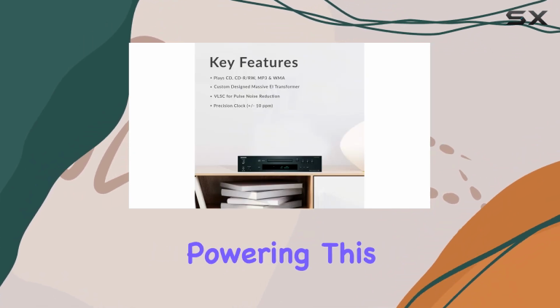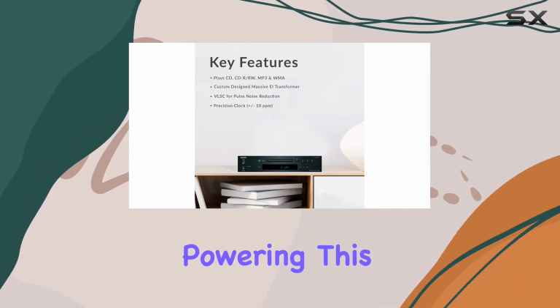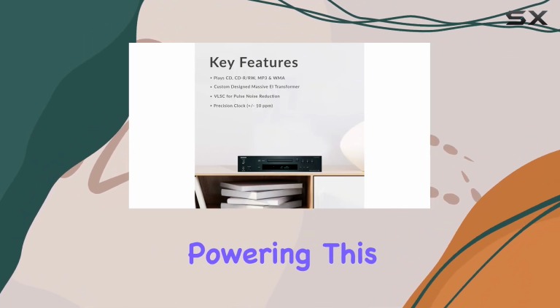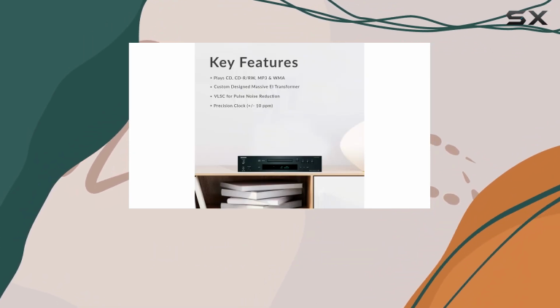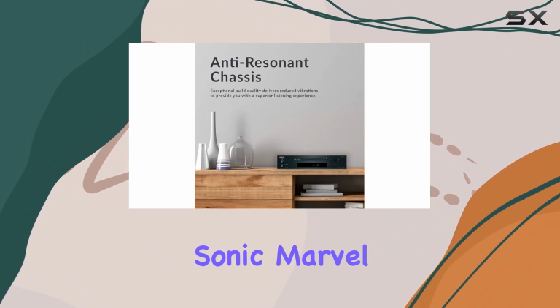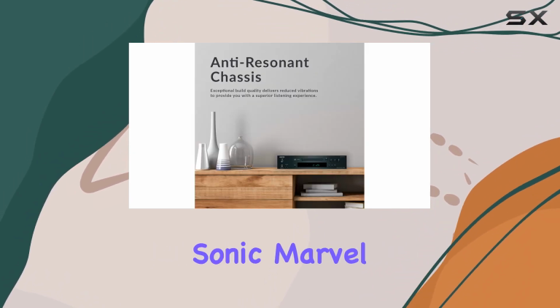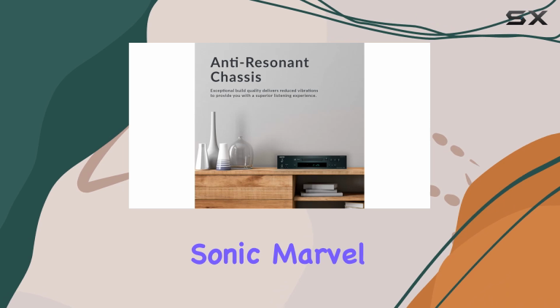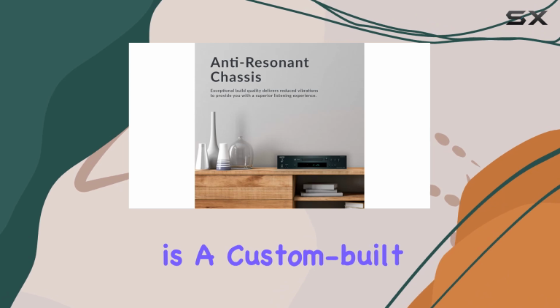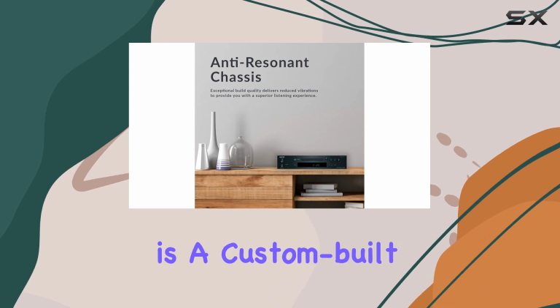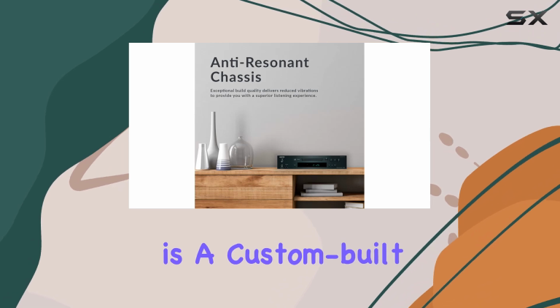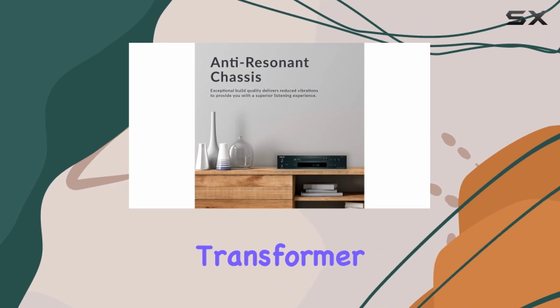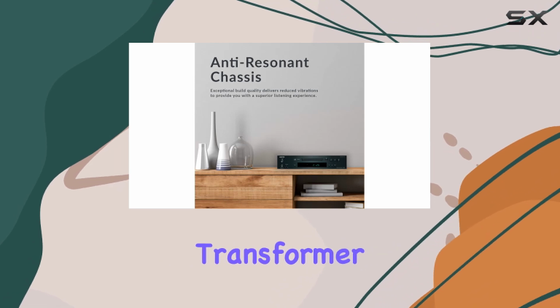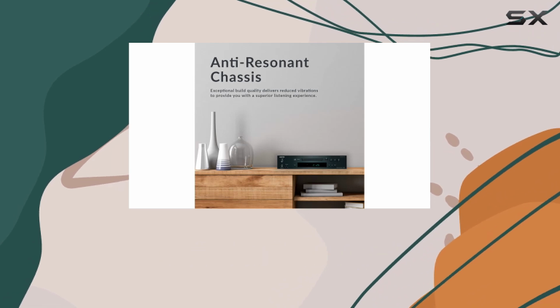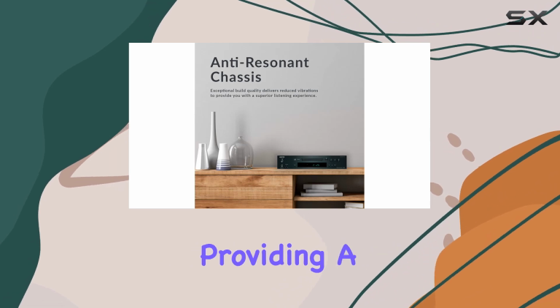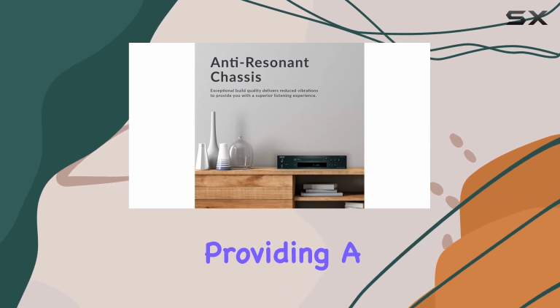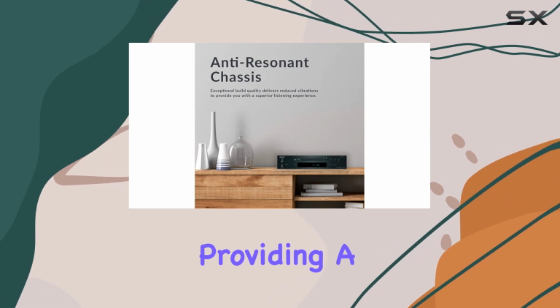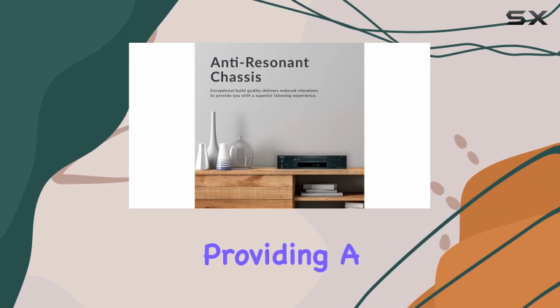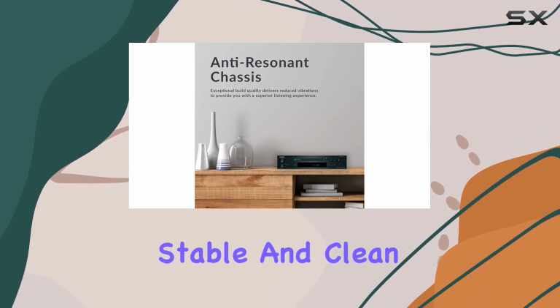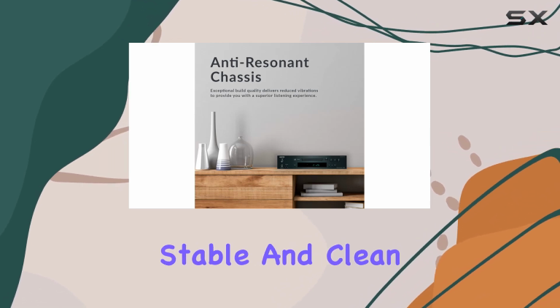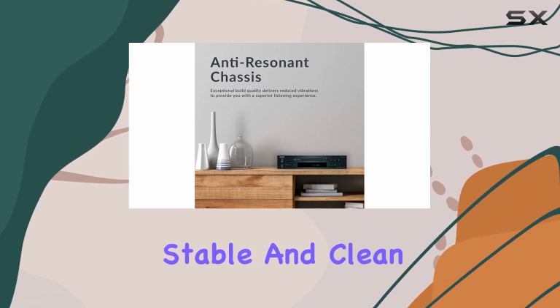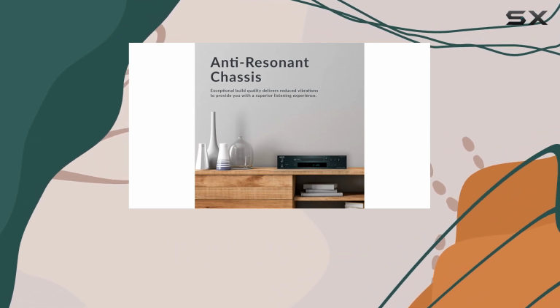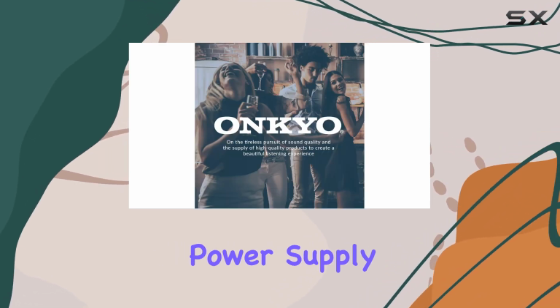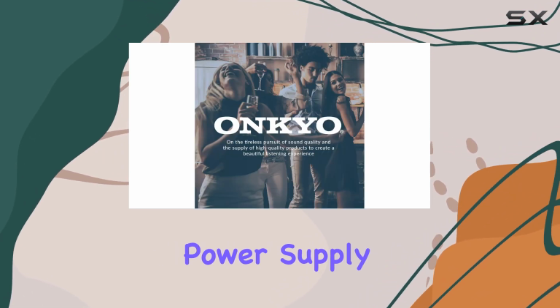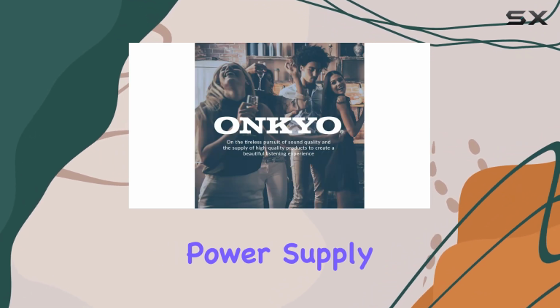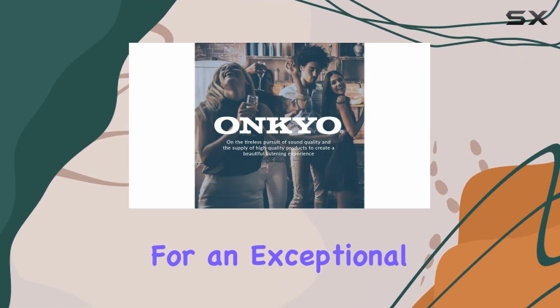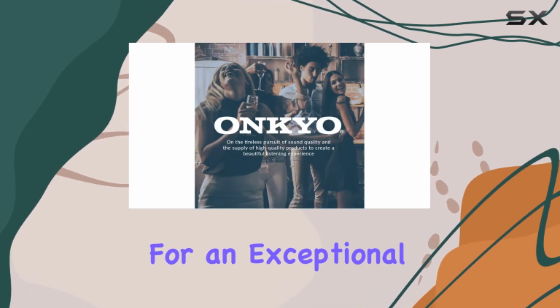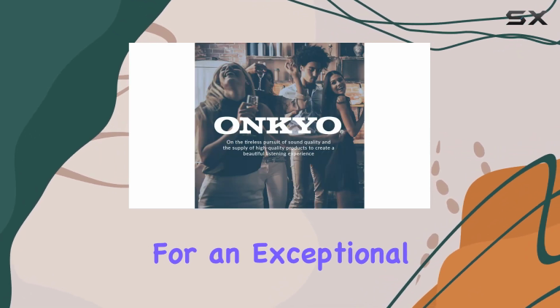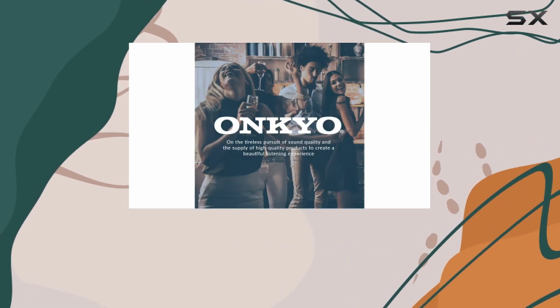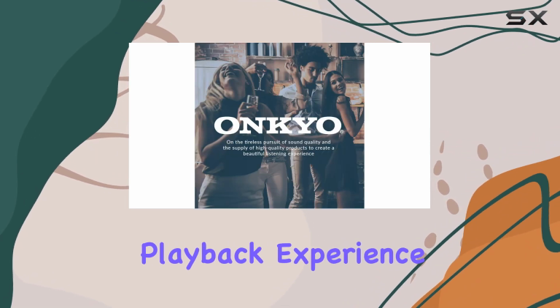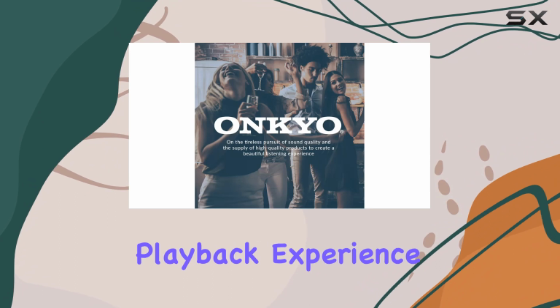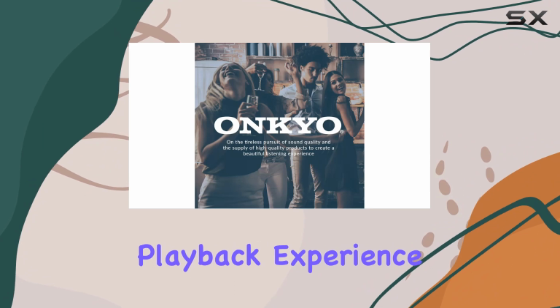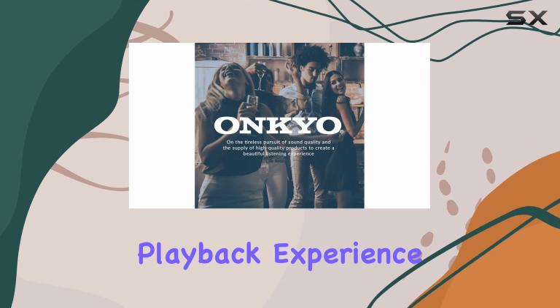Powering the sonic marvel is a custom-built transformer, providing a stable and clean power supply for an exceptional playback experience.